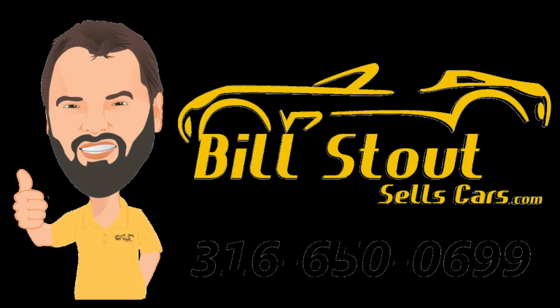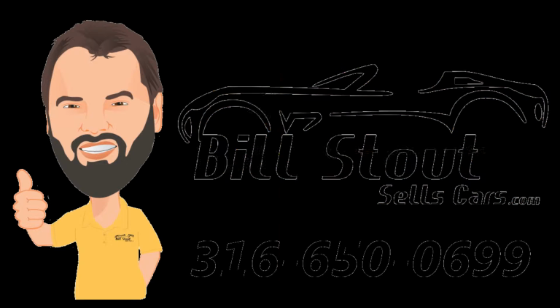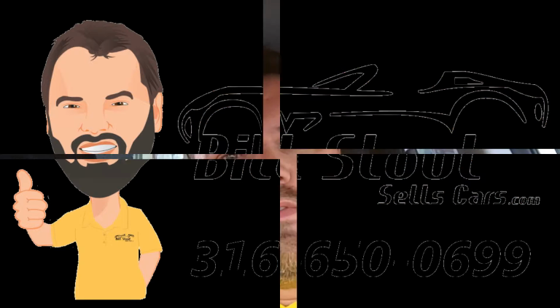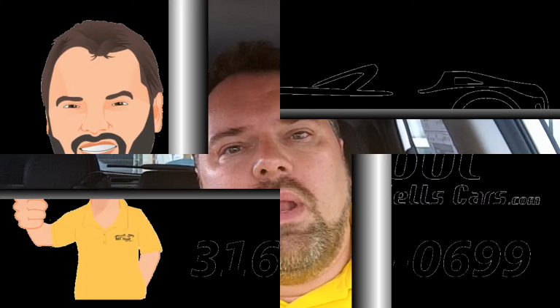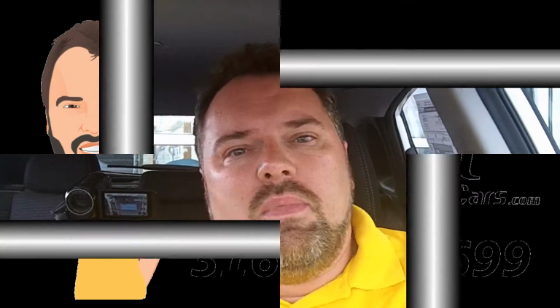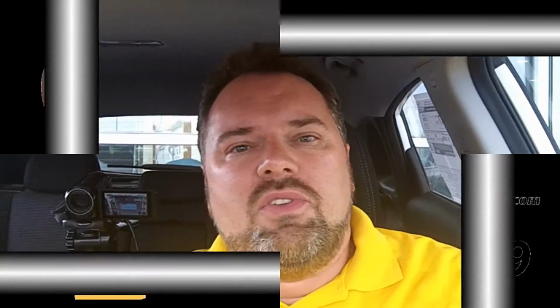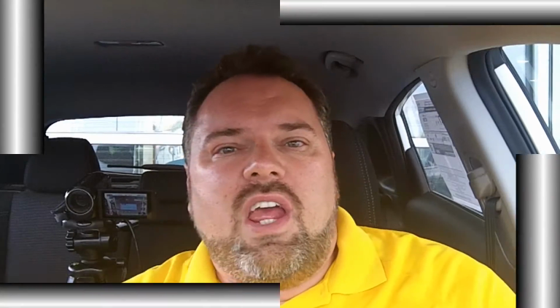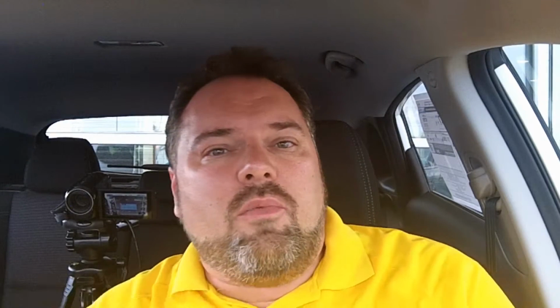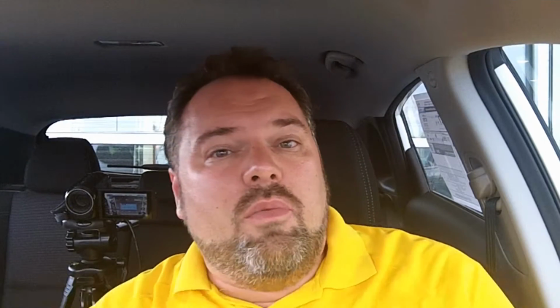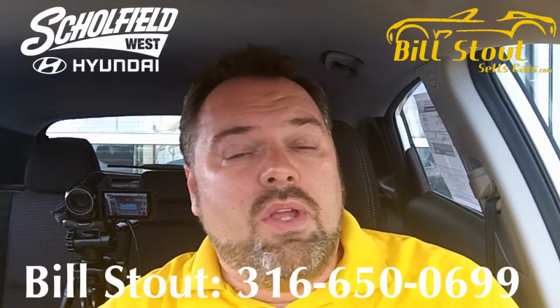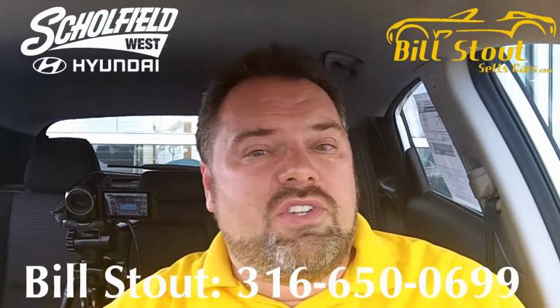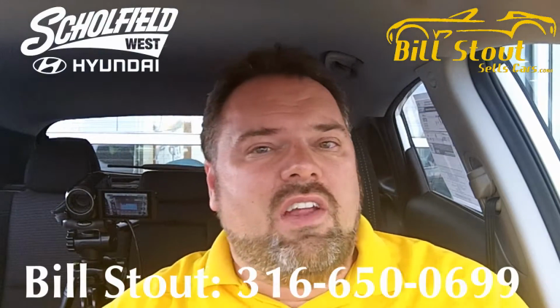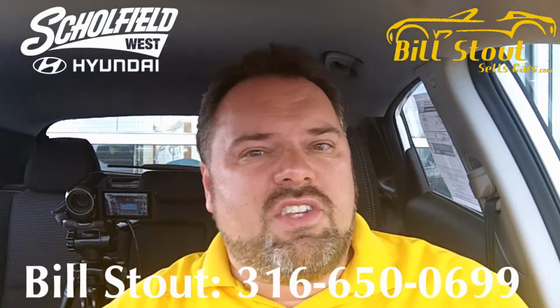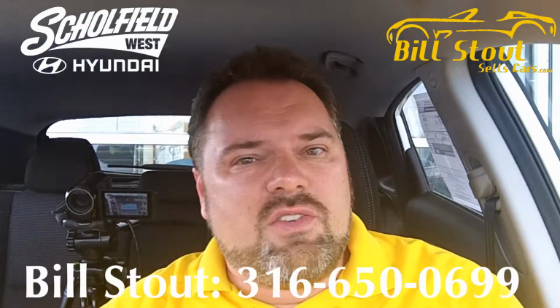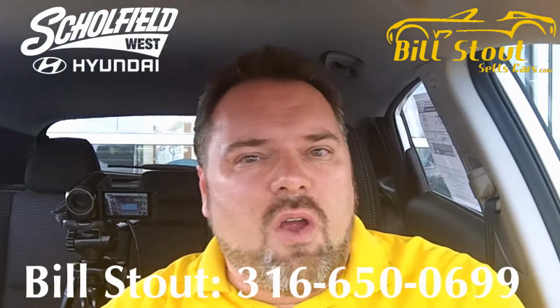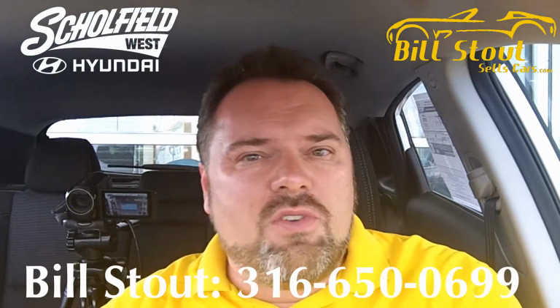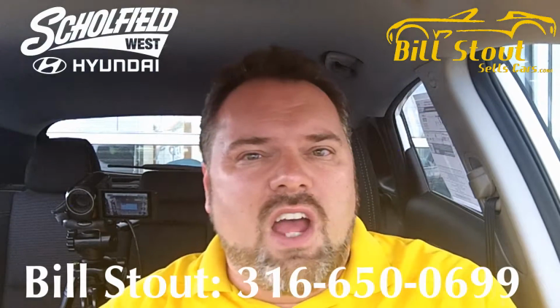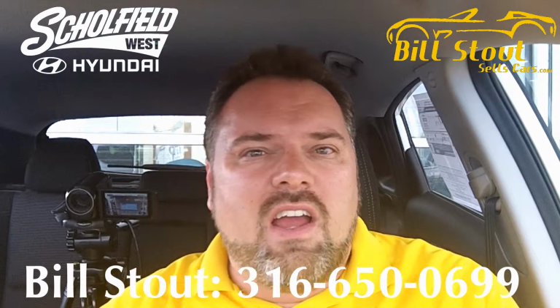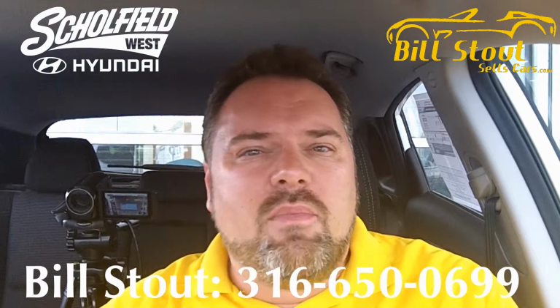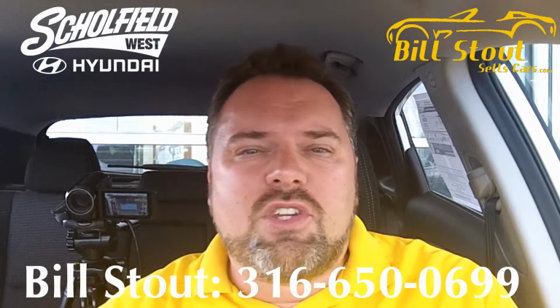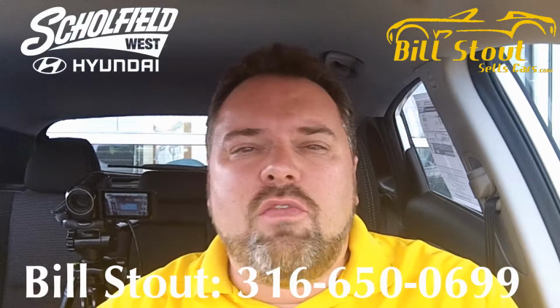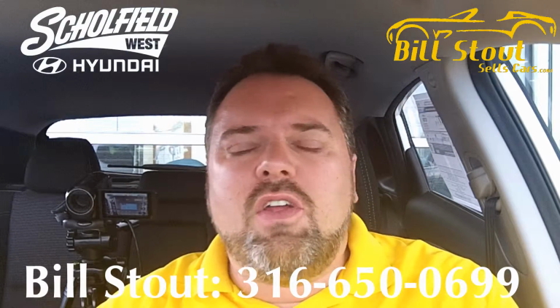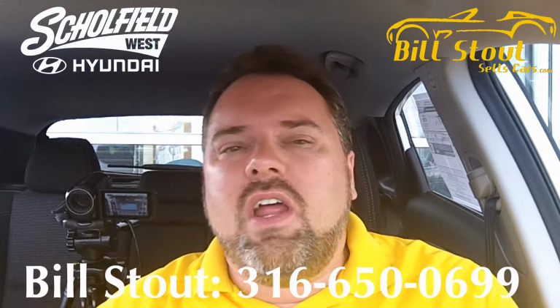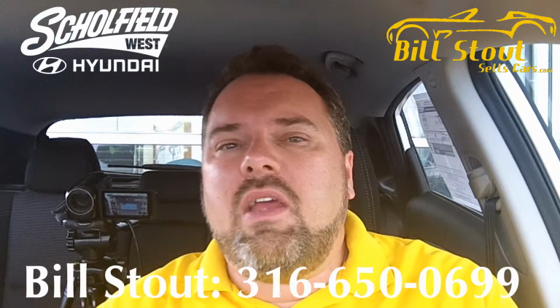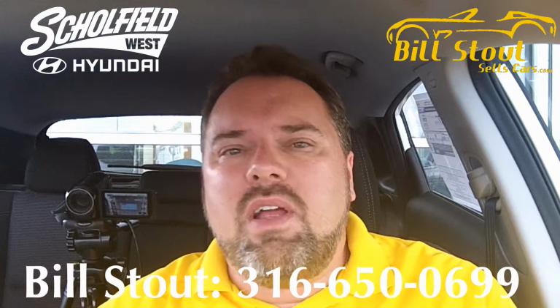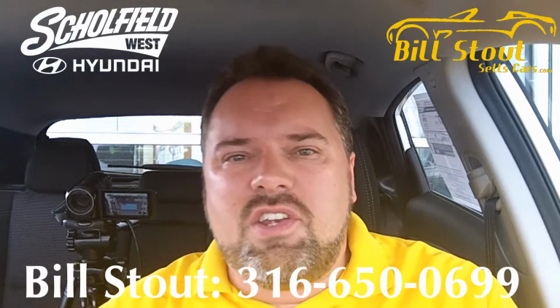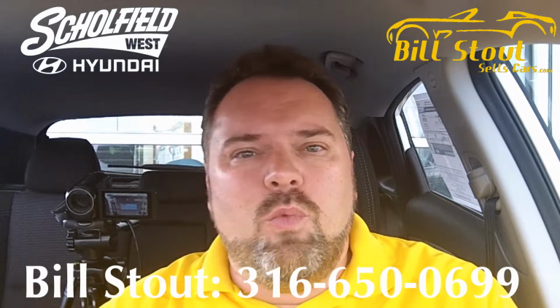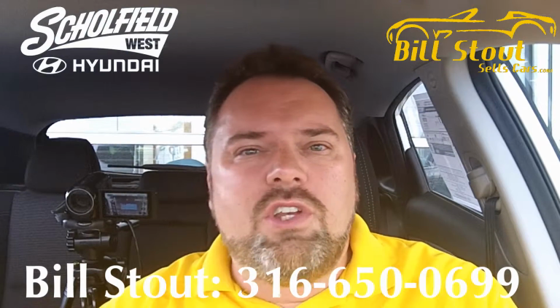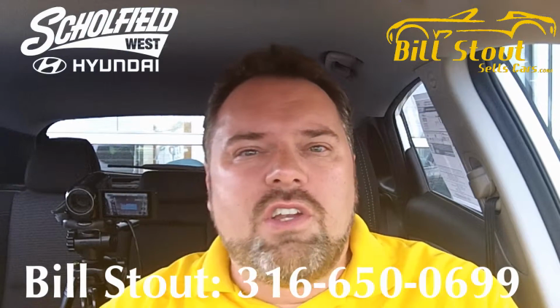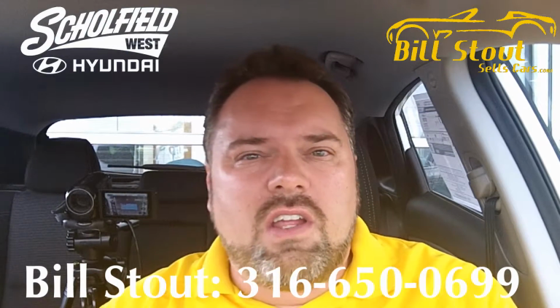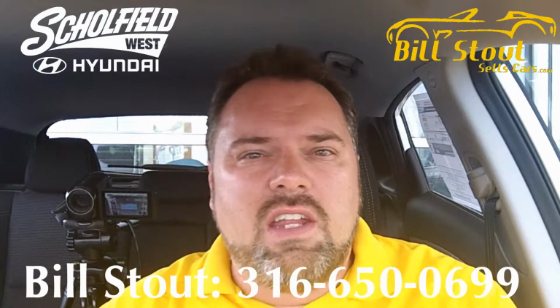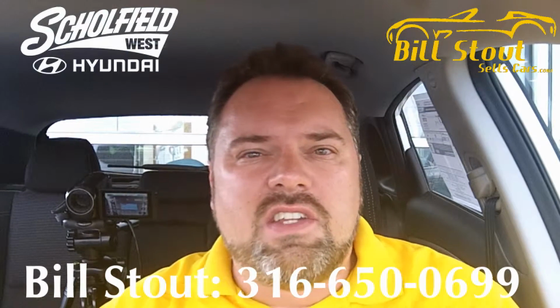Hey everybody, Bill Stout with BillStoutSalesCars.com, Schofield Hyundai West in Wichita, Kansas.